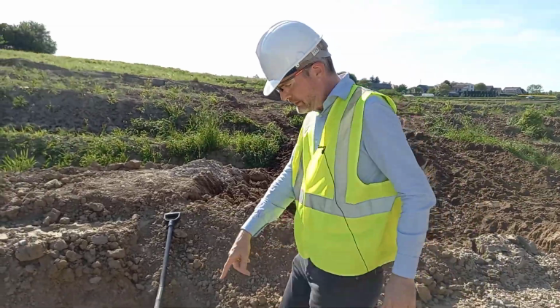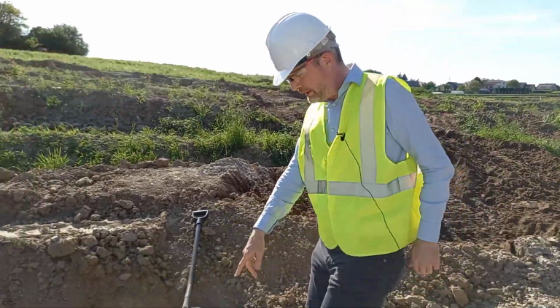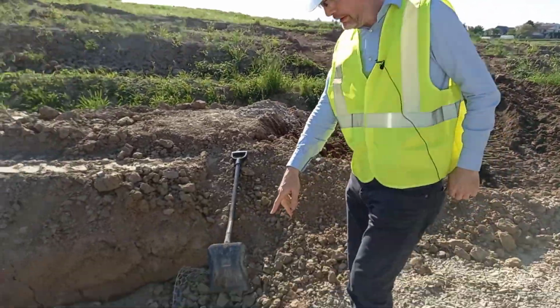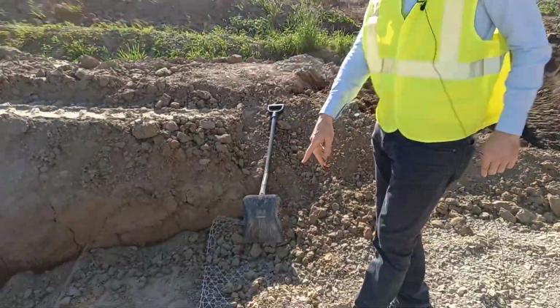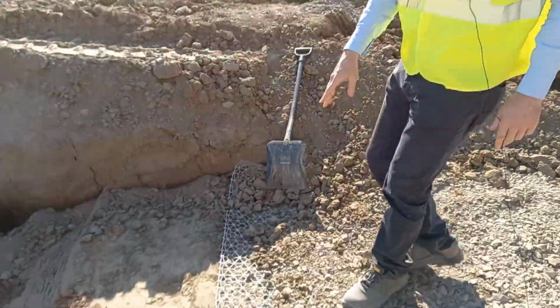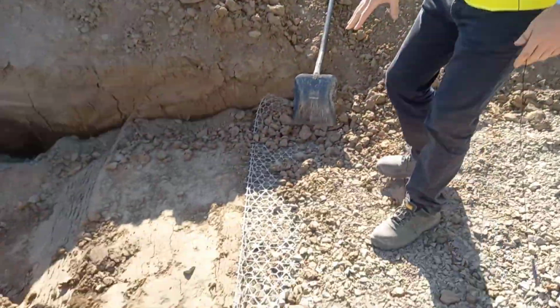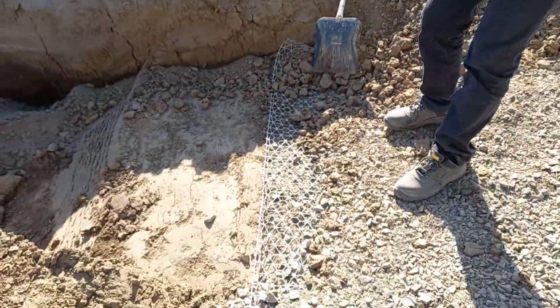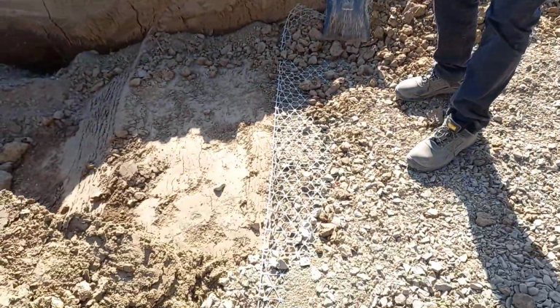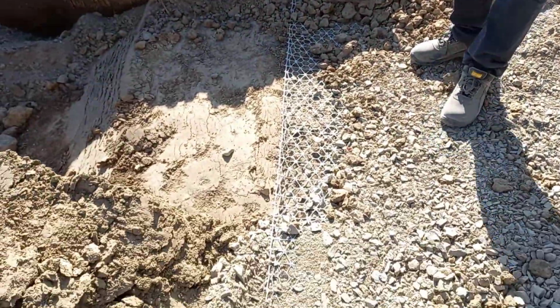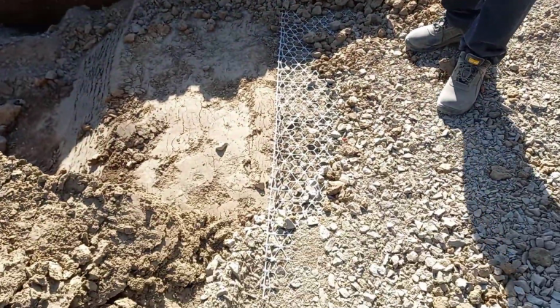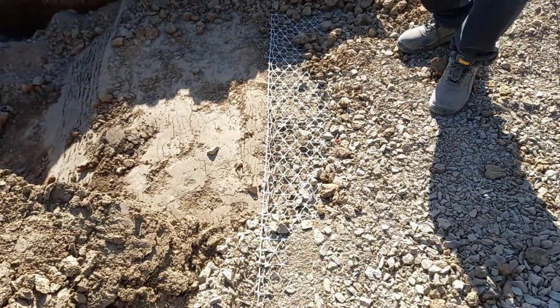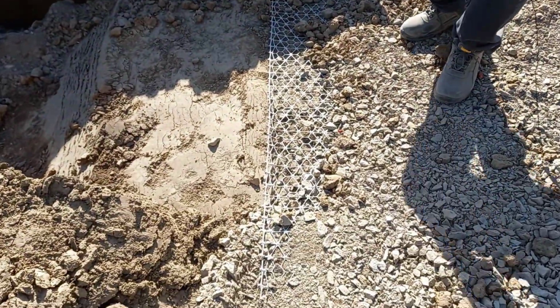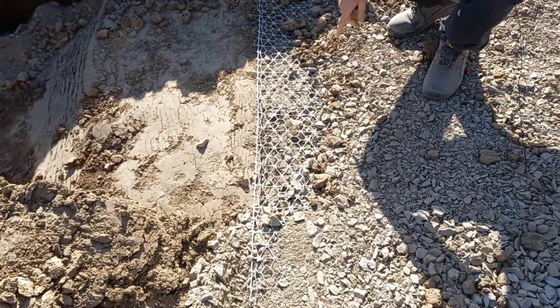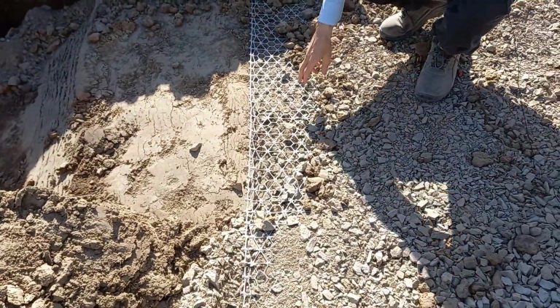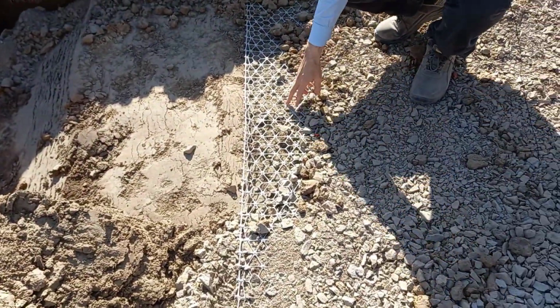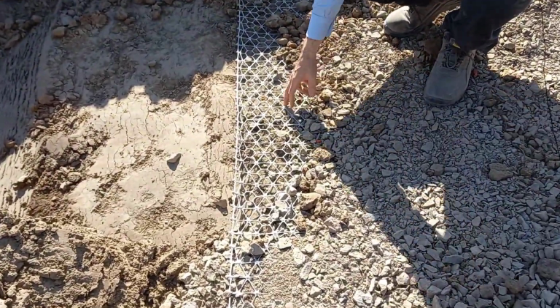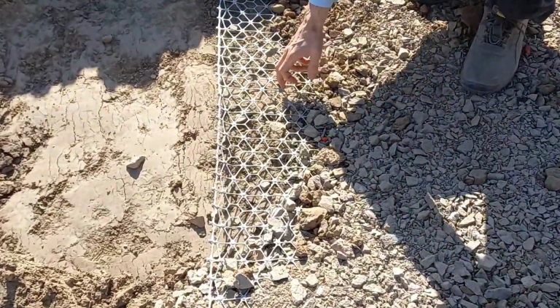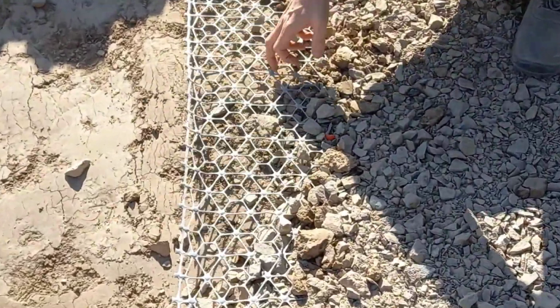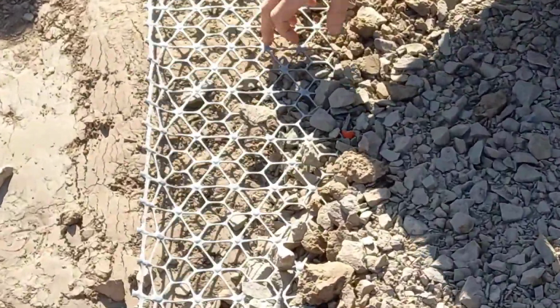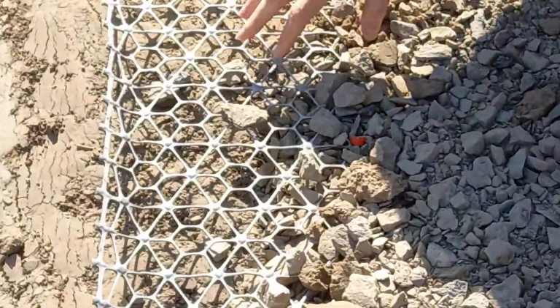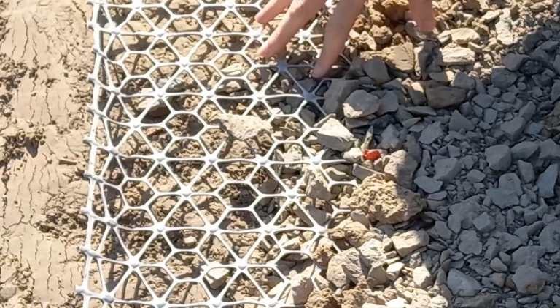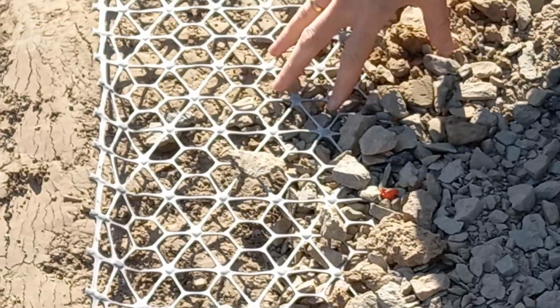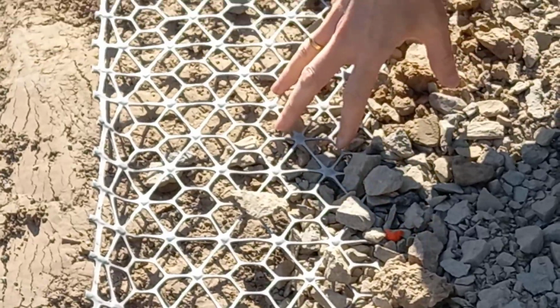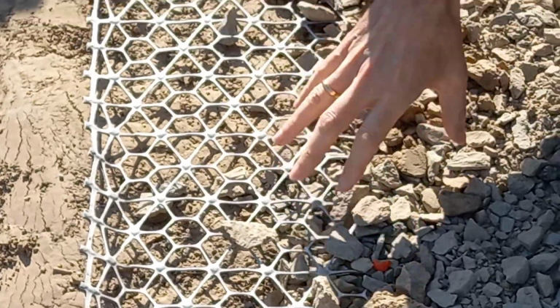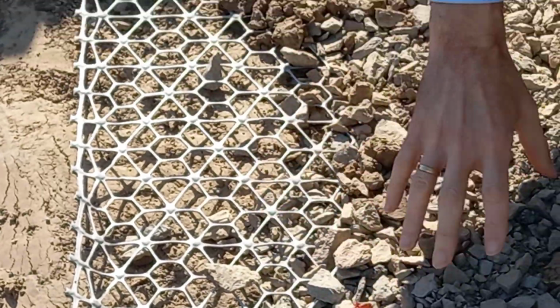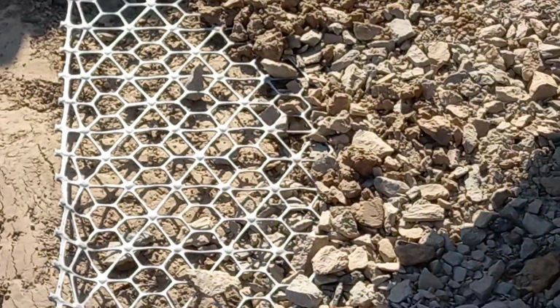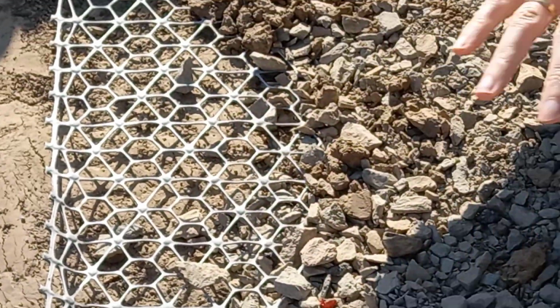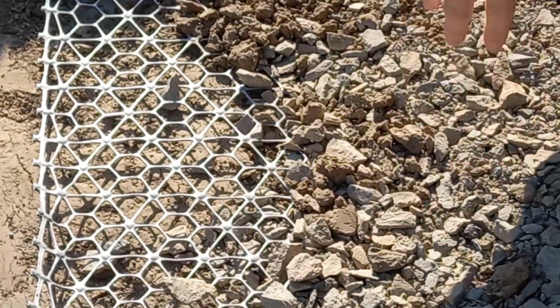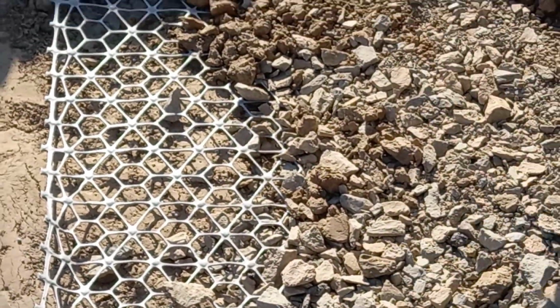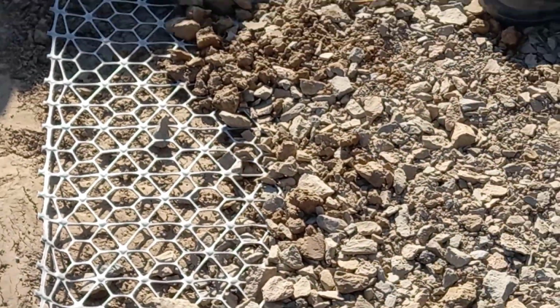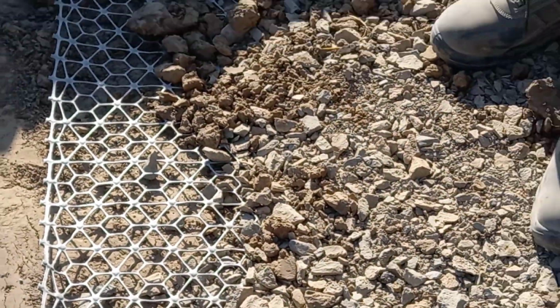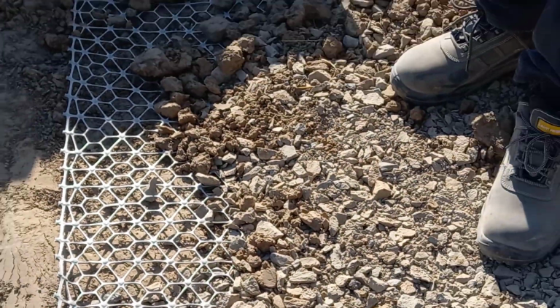Here is the new Tensar Interax GeoGrid that we've installed into this trial platform.